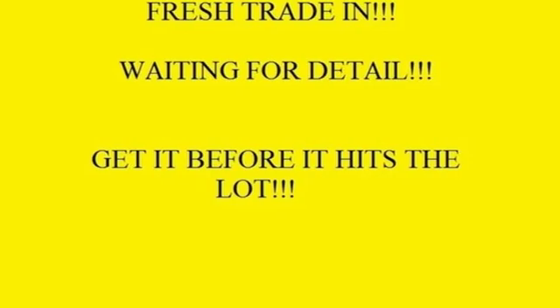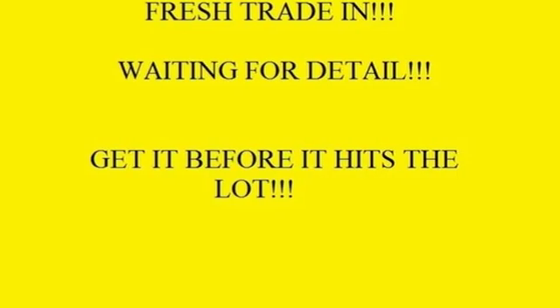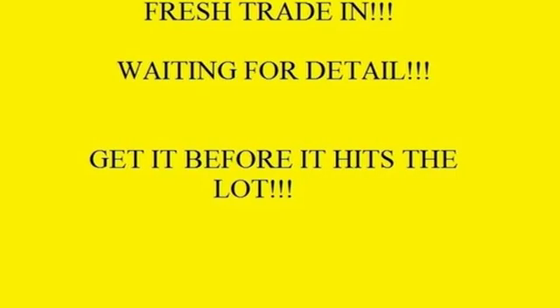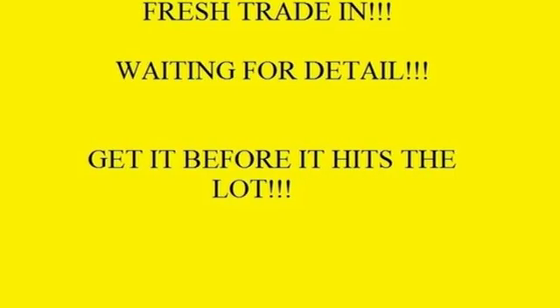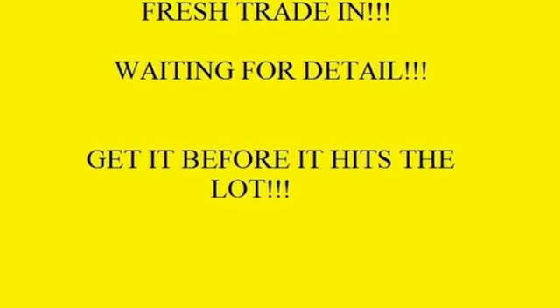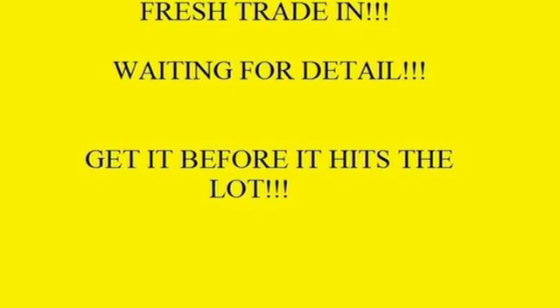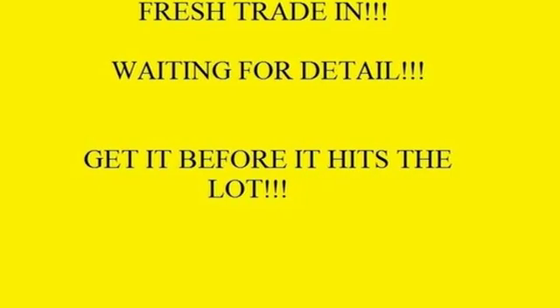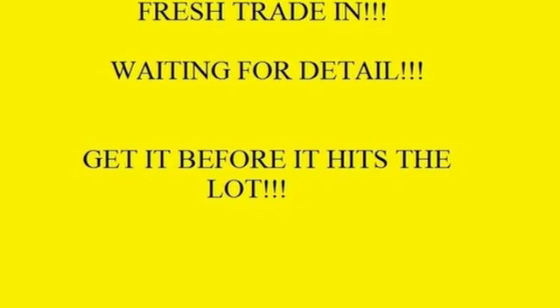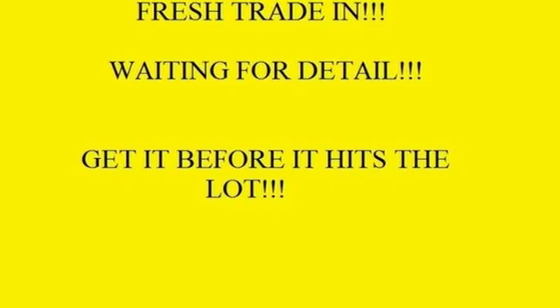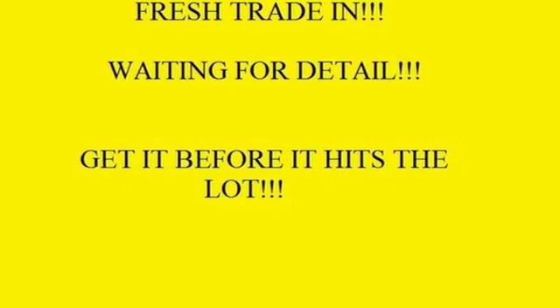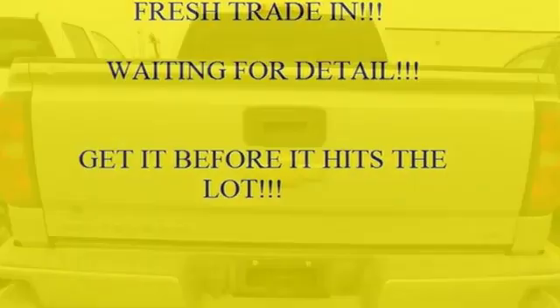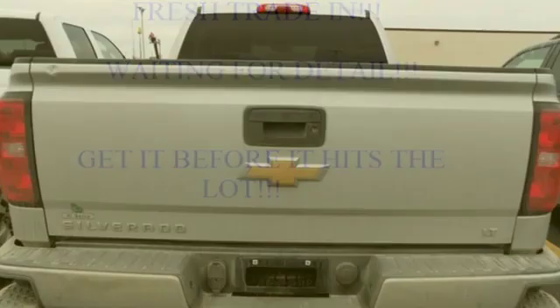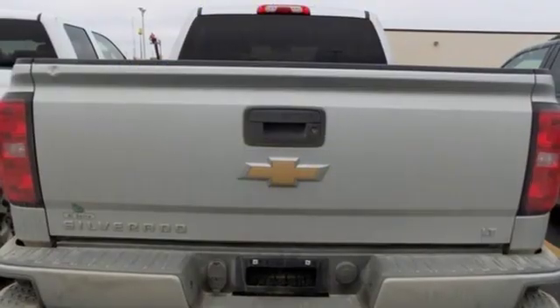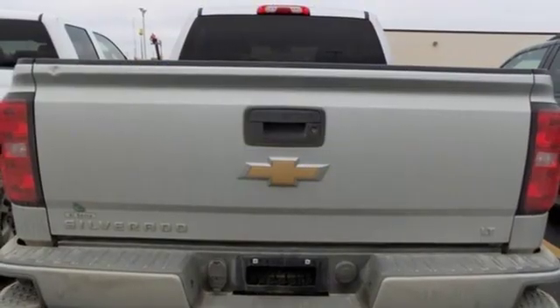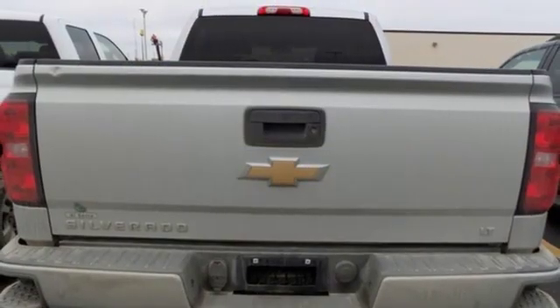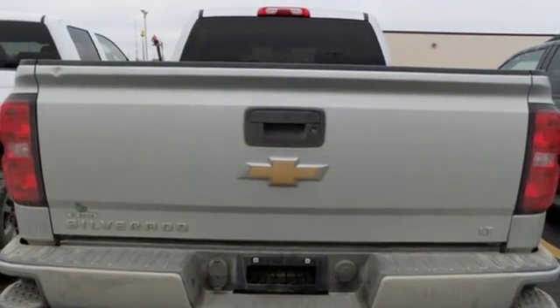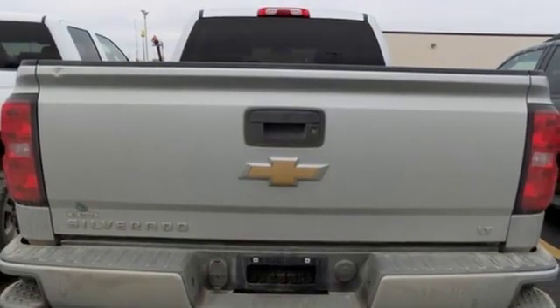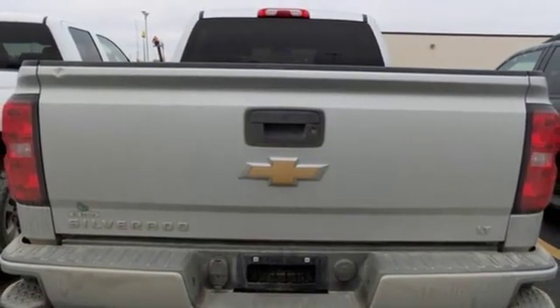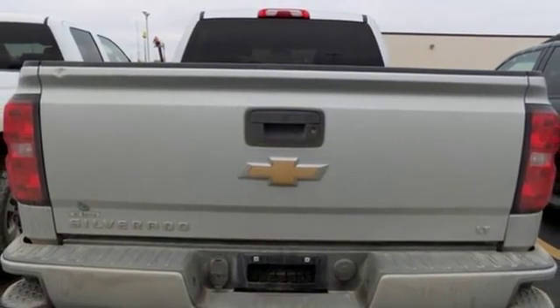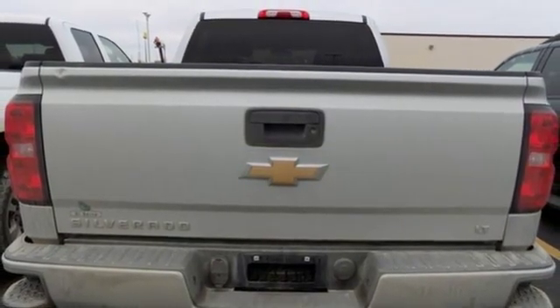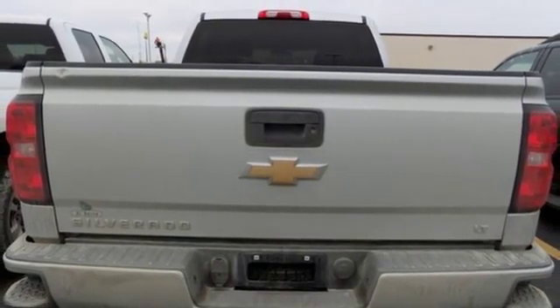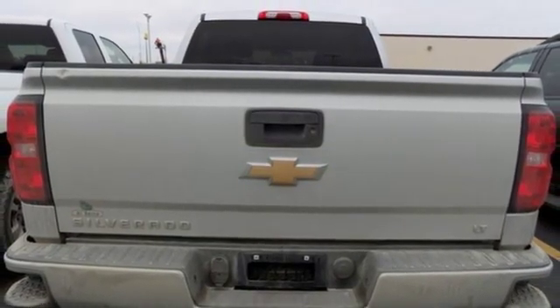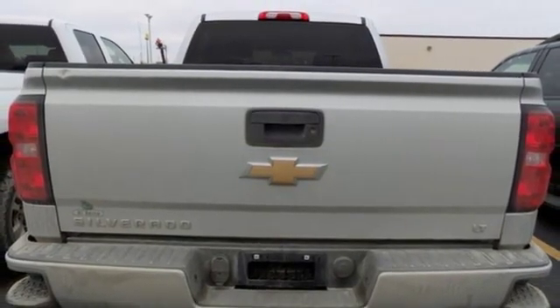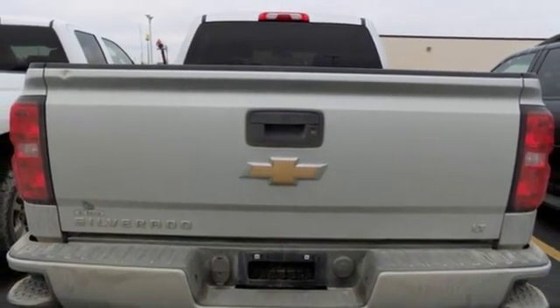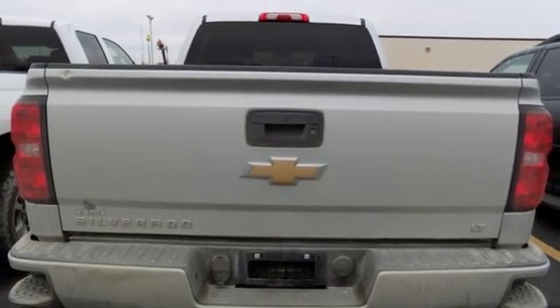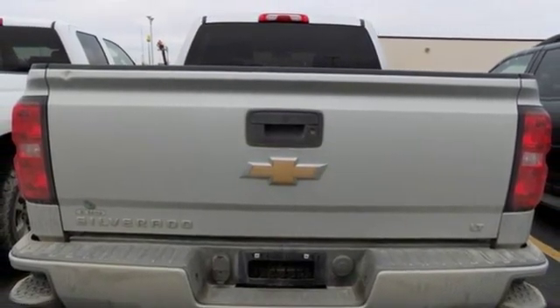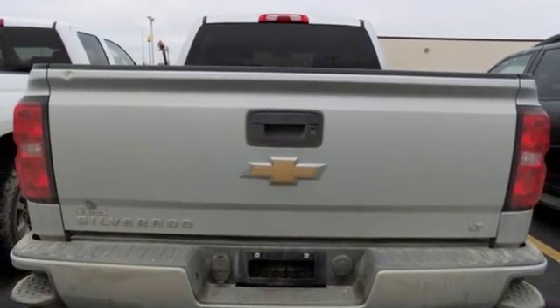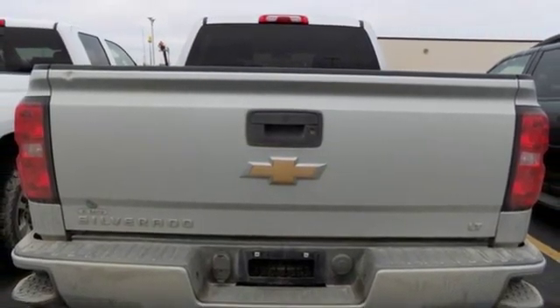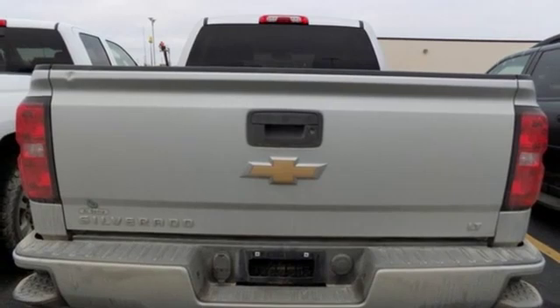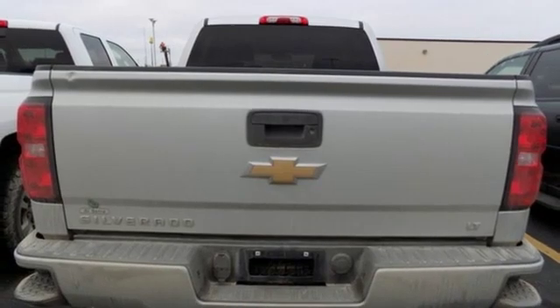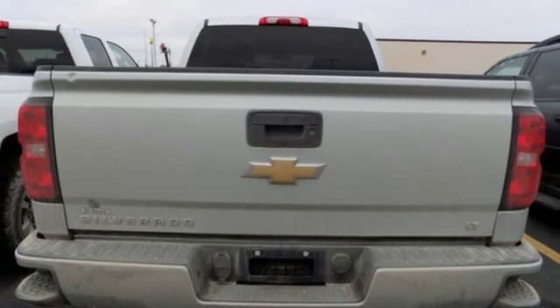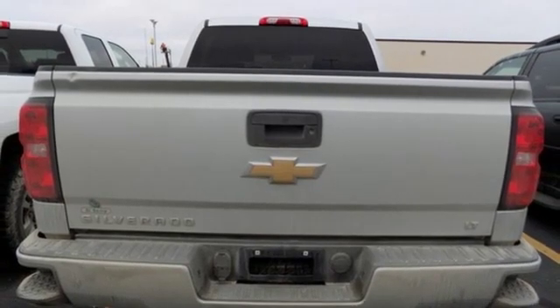There's more than a century of ingenuity and significance in every Chevy. Hurry in today and see it for yourself.